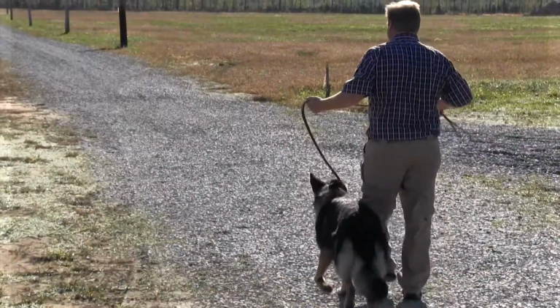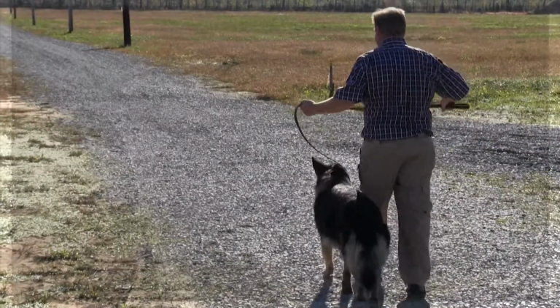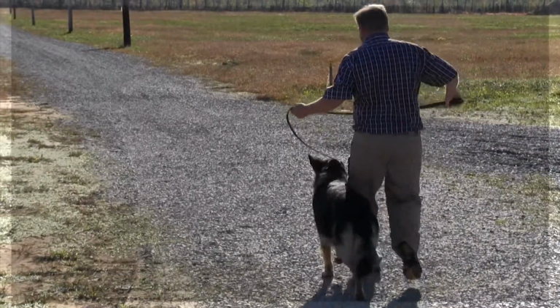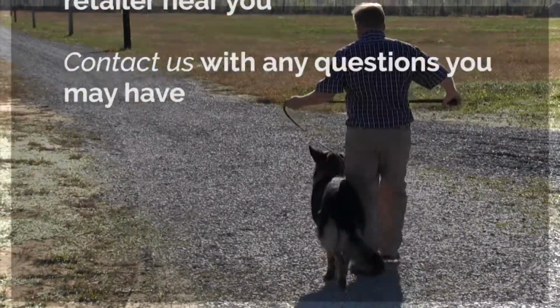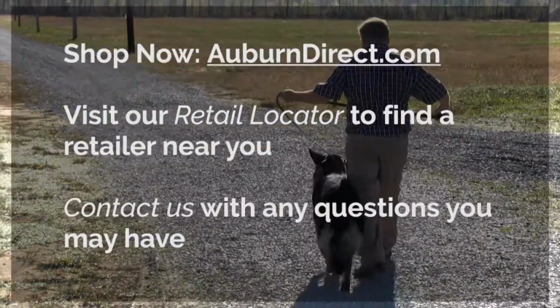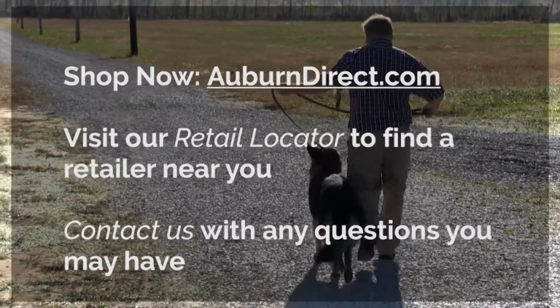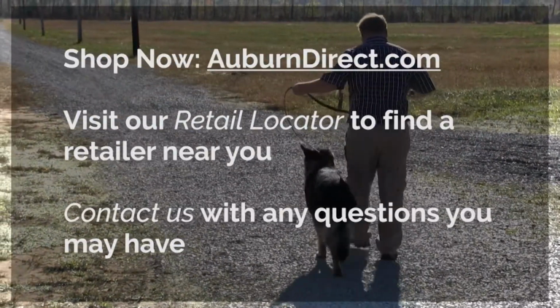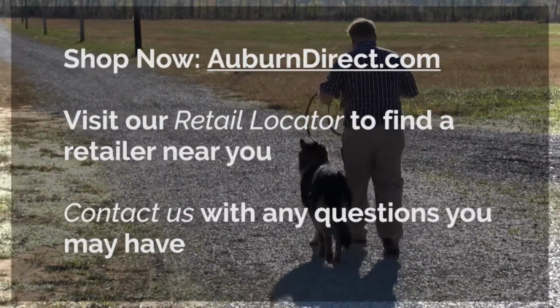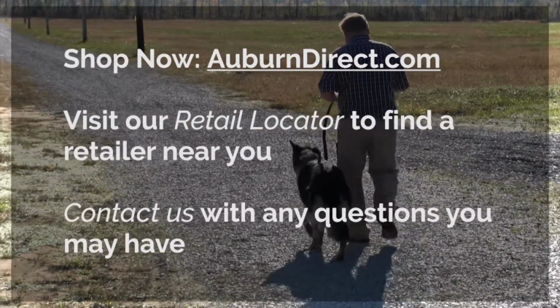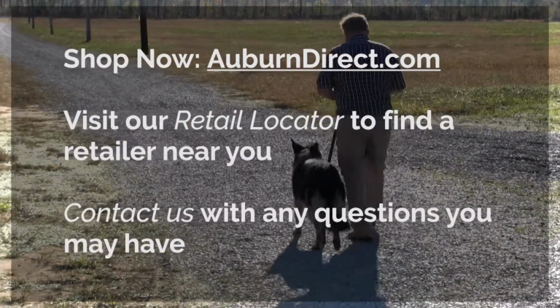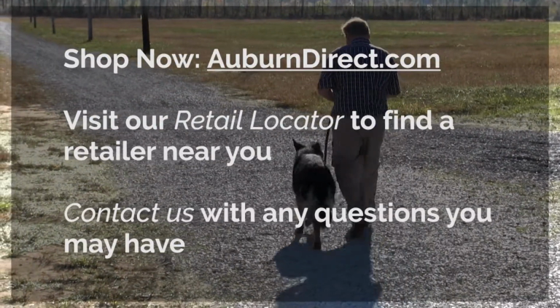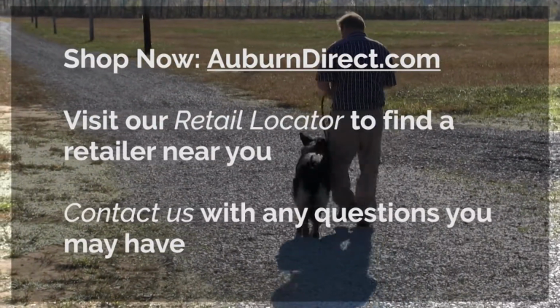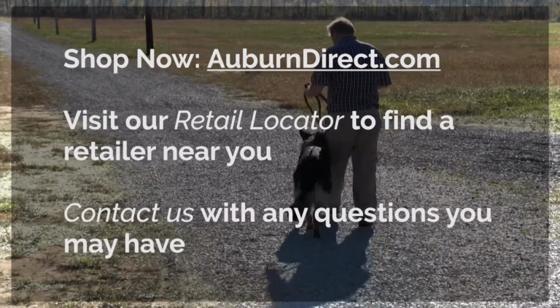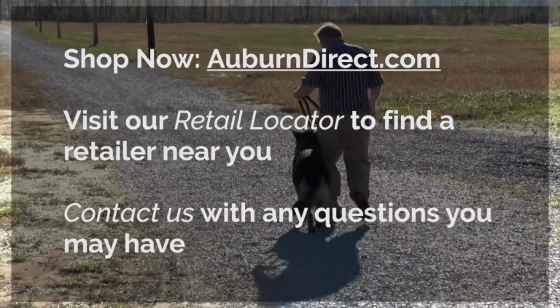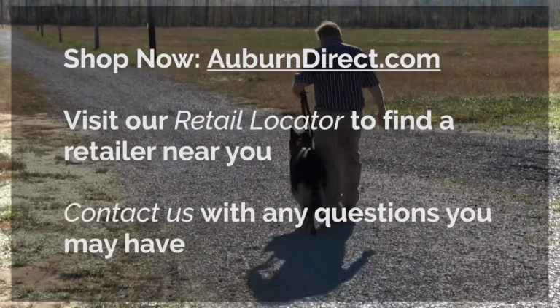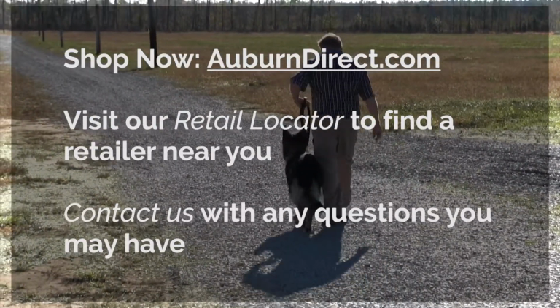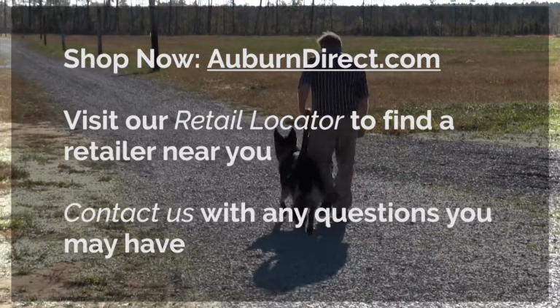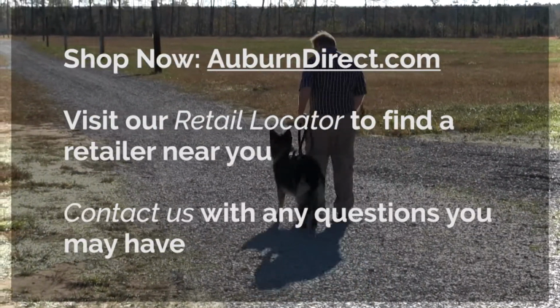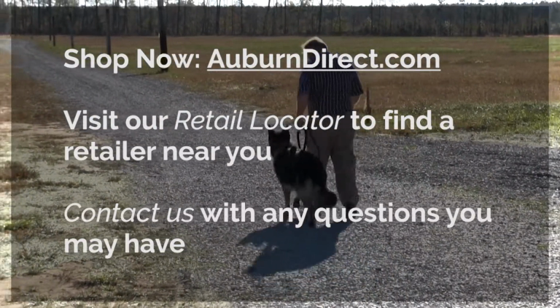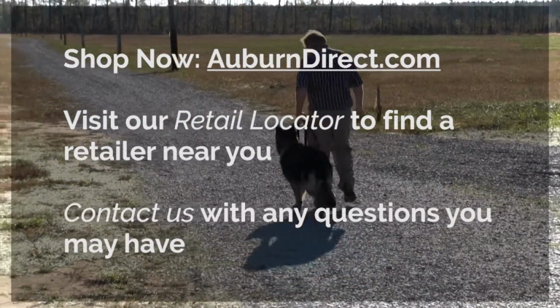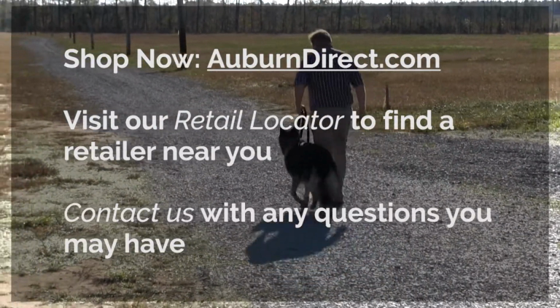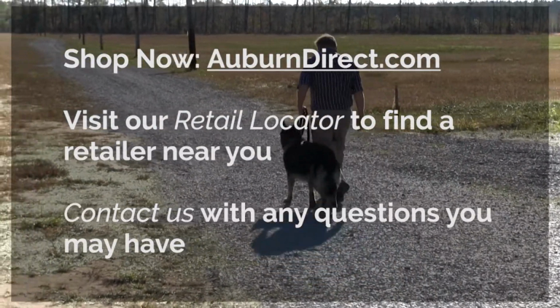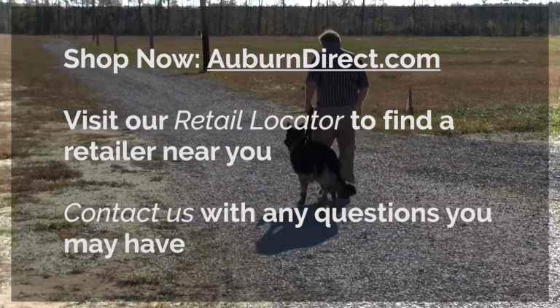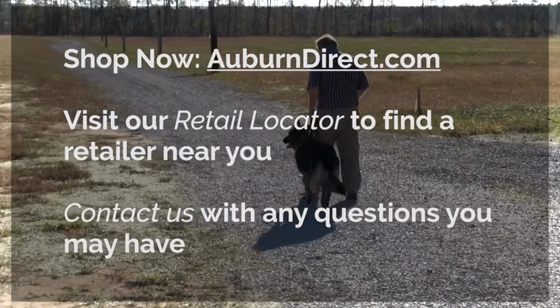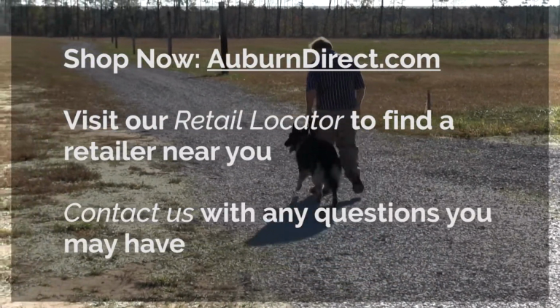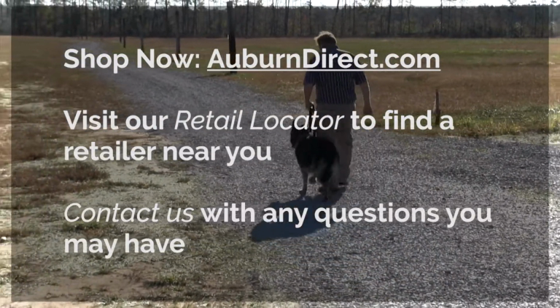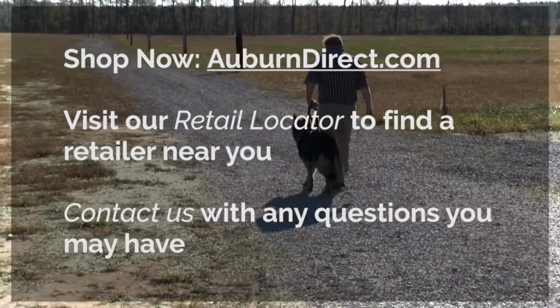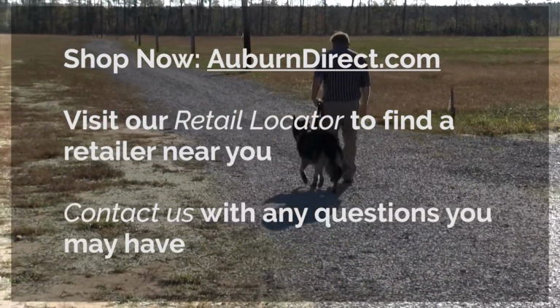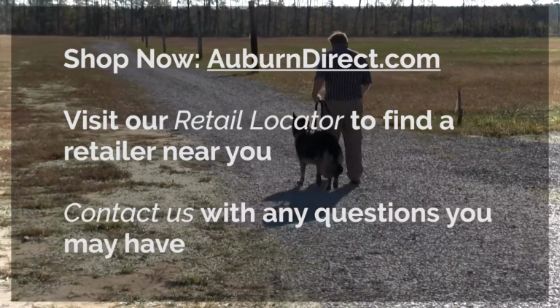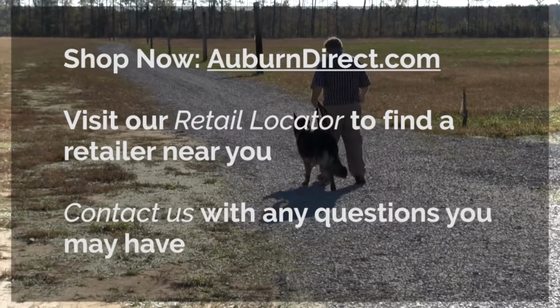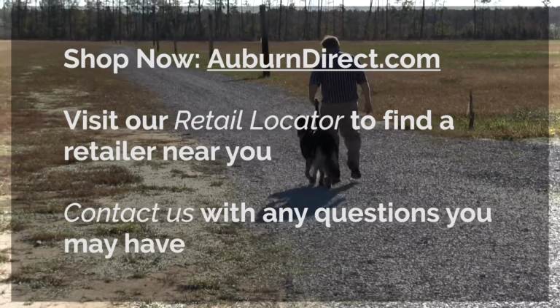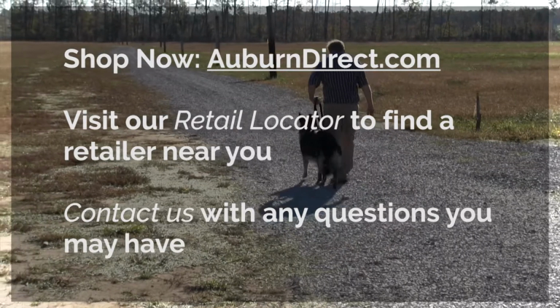Check out our website for particular adjustment ranges for the collar you are interested in purchasing. Thank you for listening.